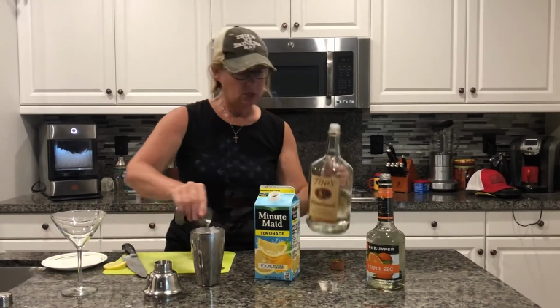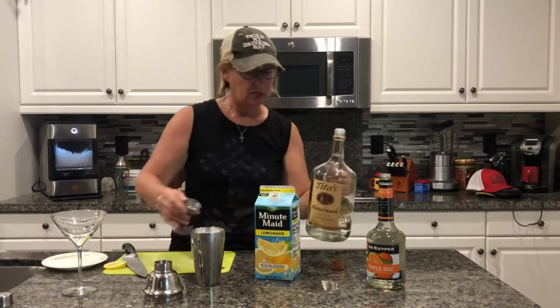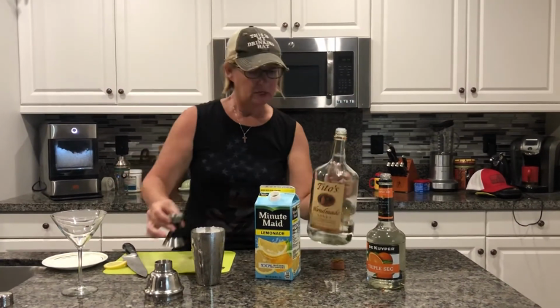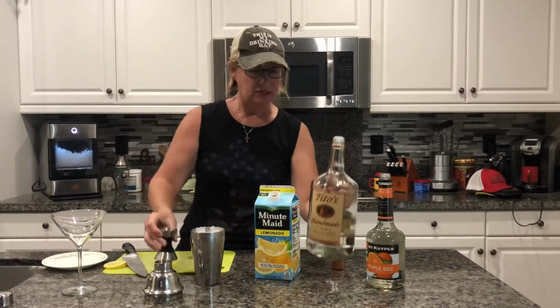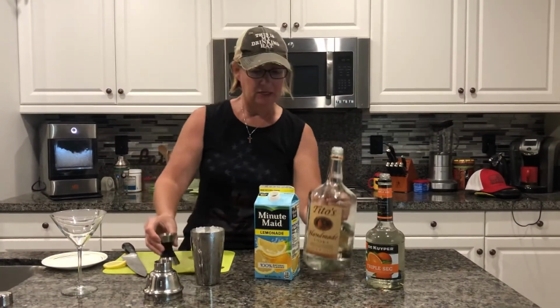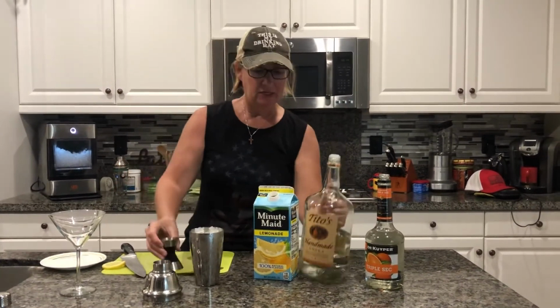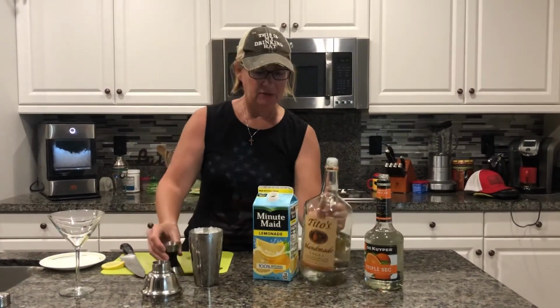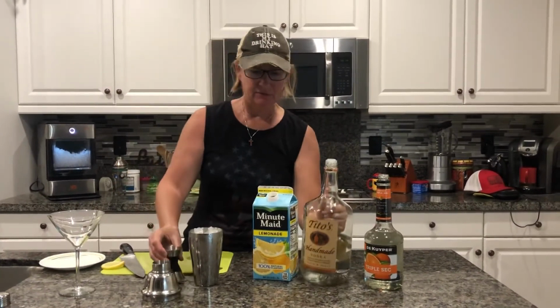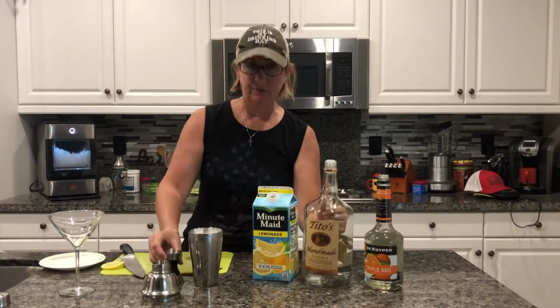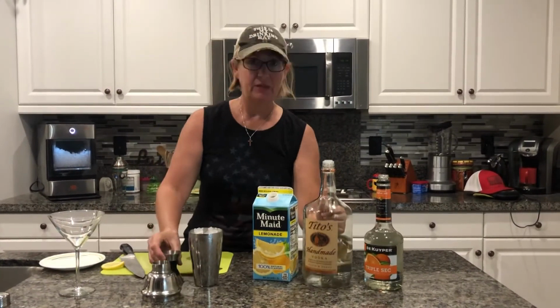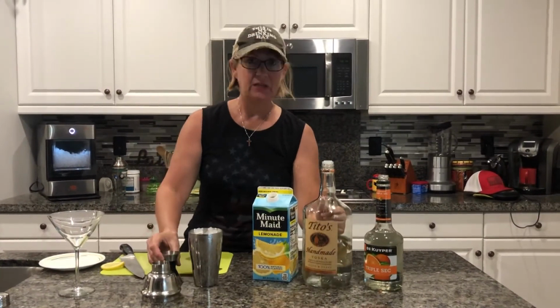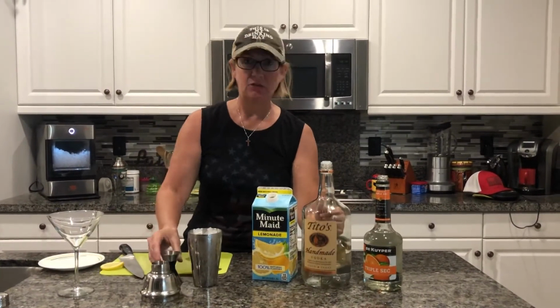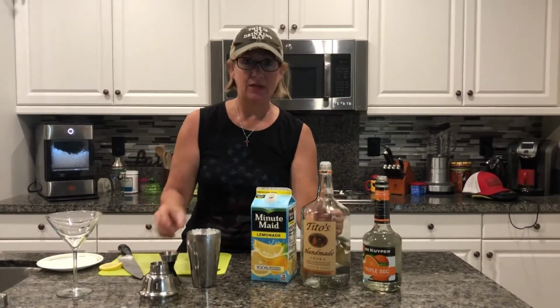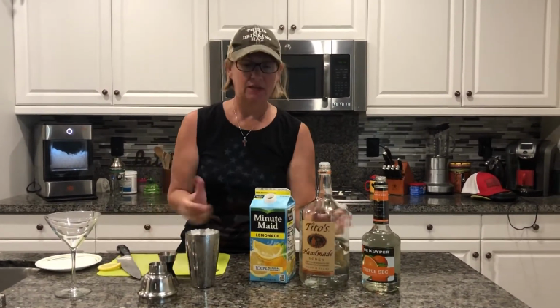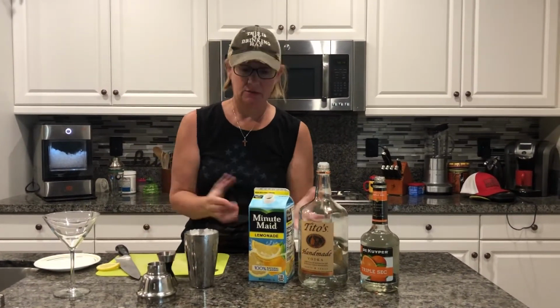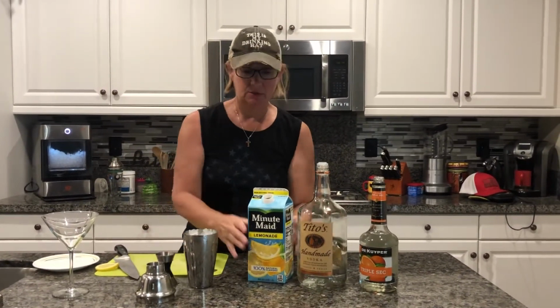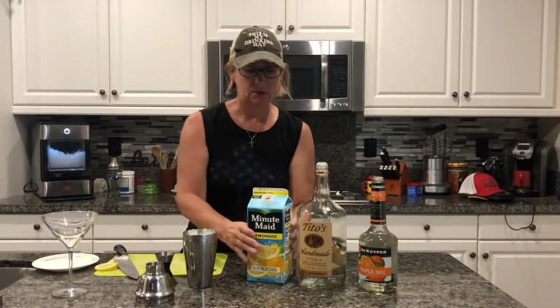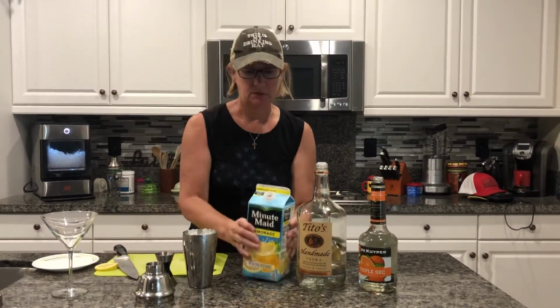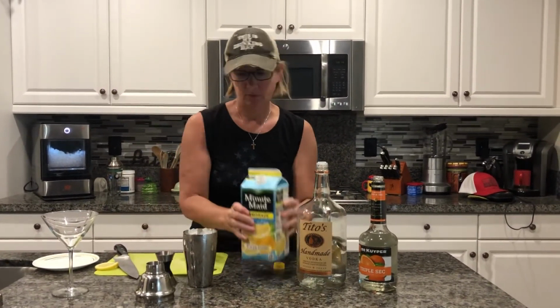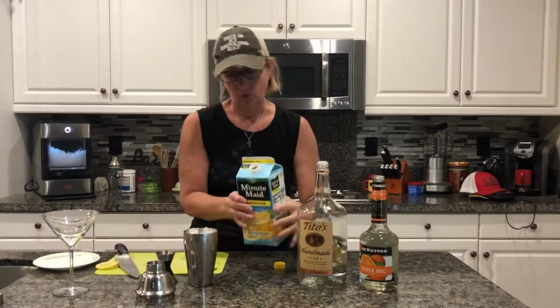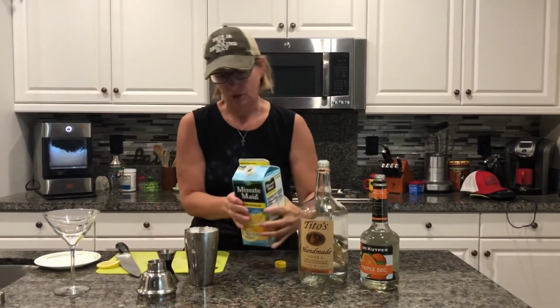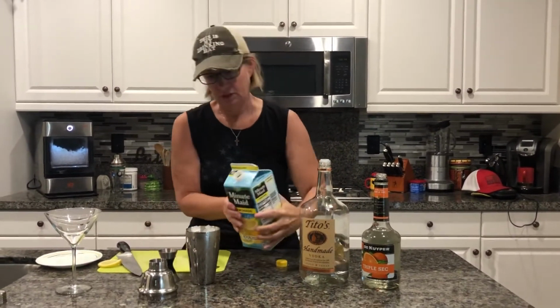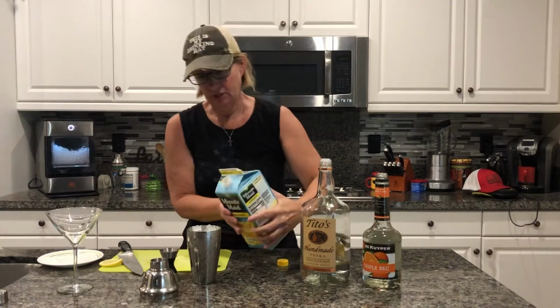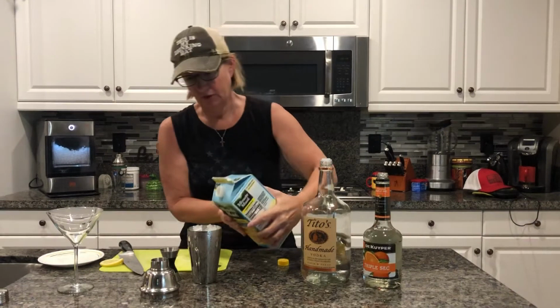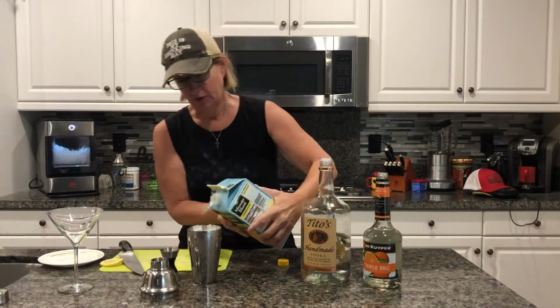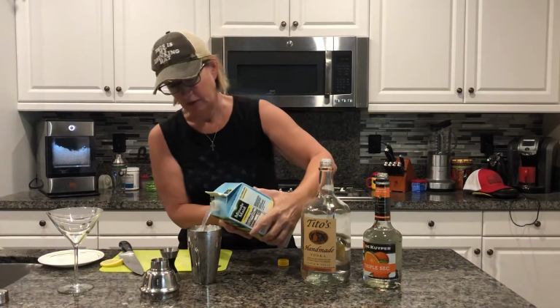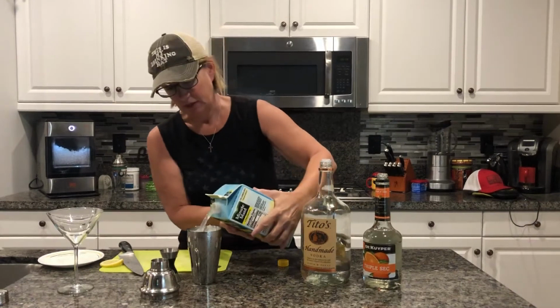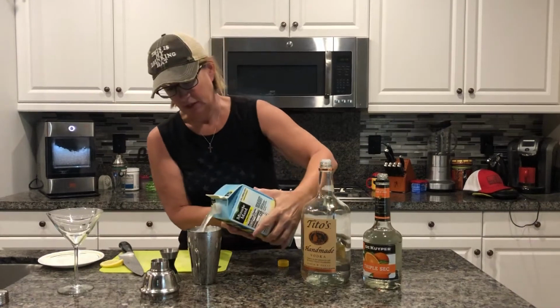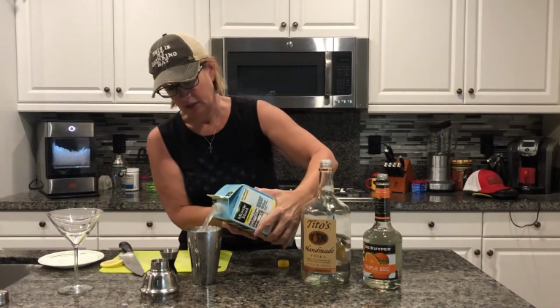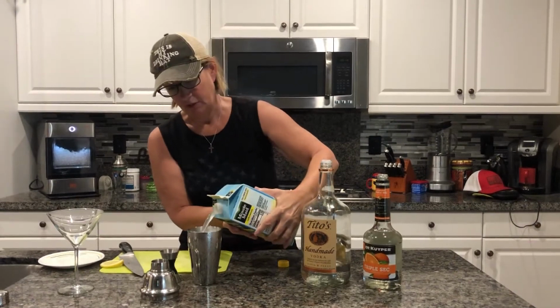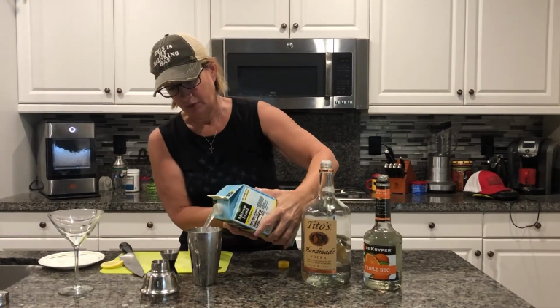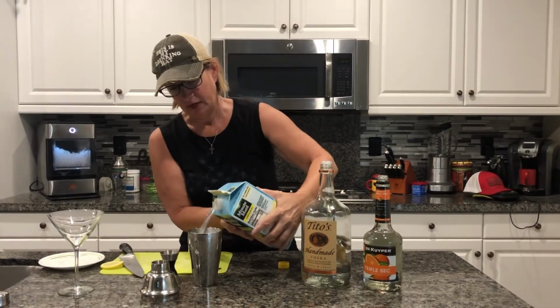And then any kind of lemonade that you like works. Just fill the rest of the container up with that.